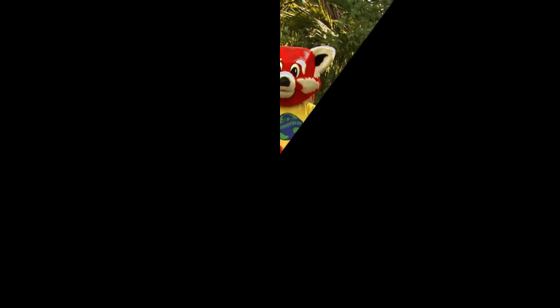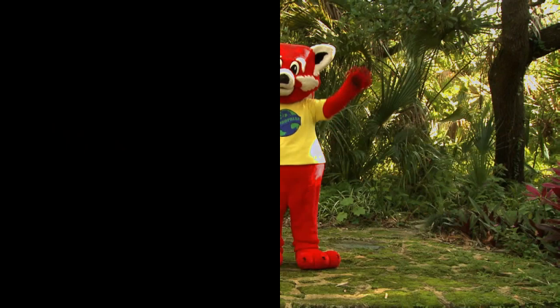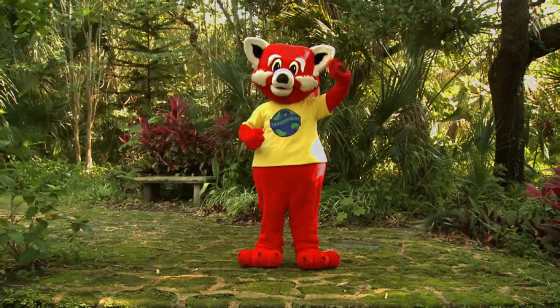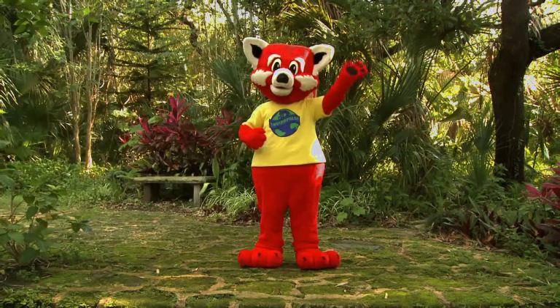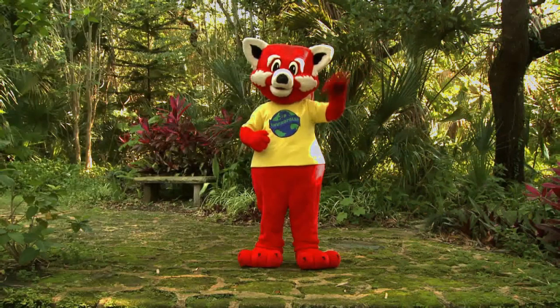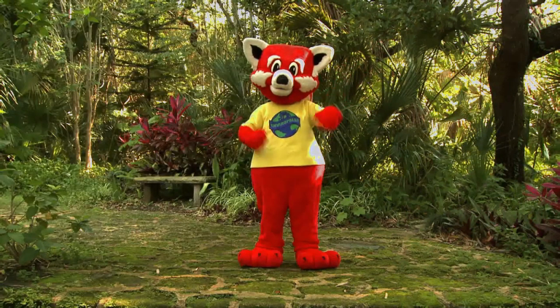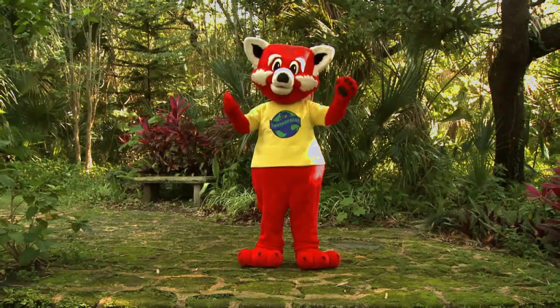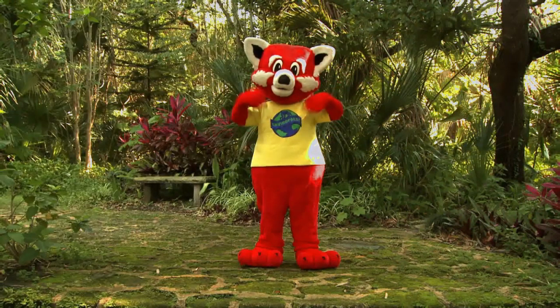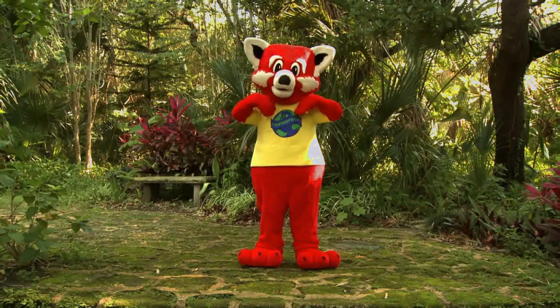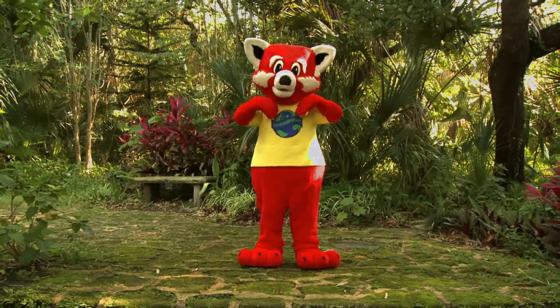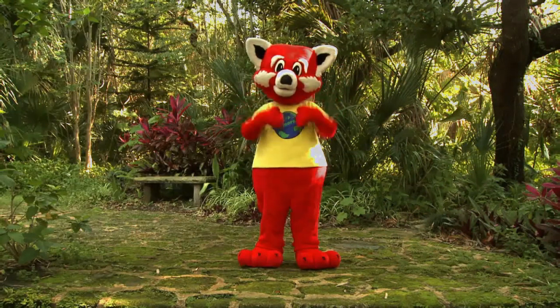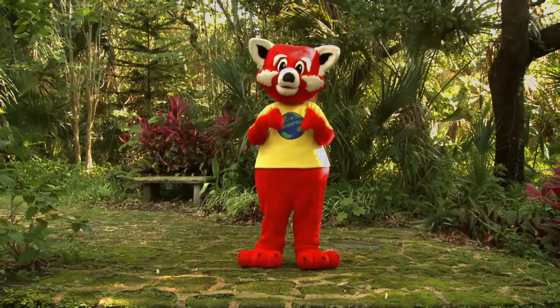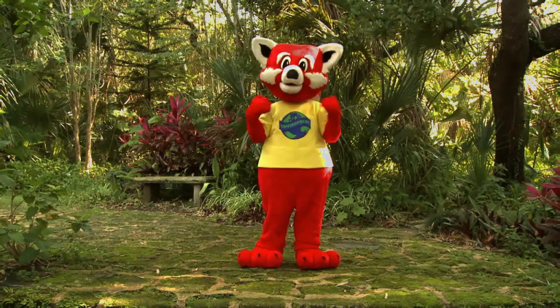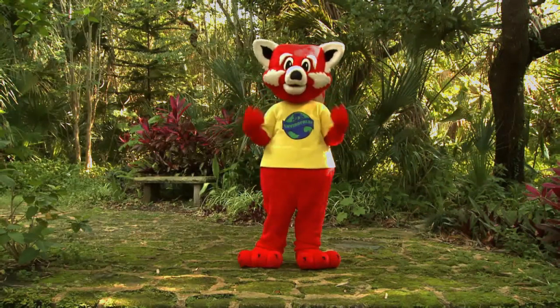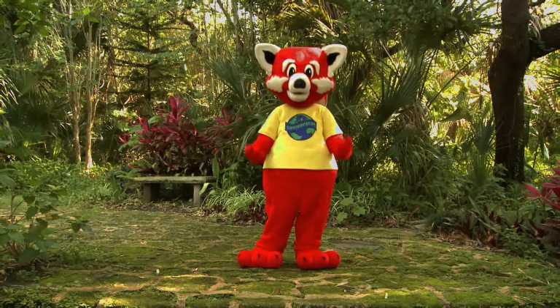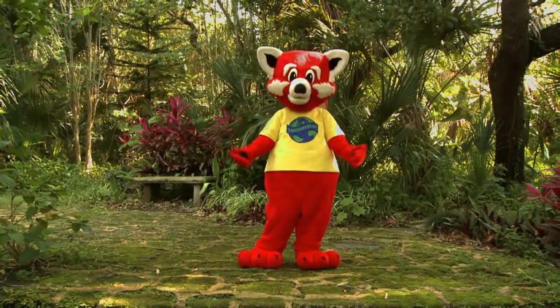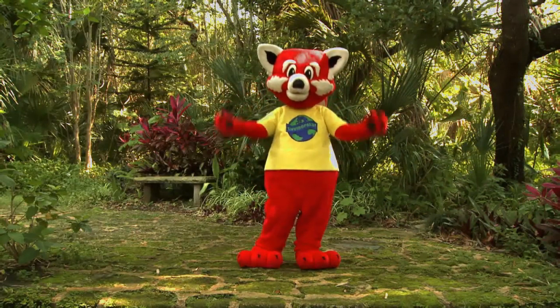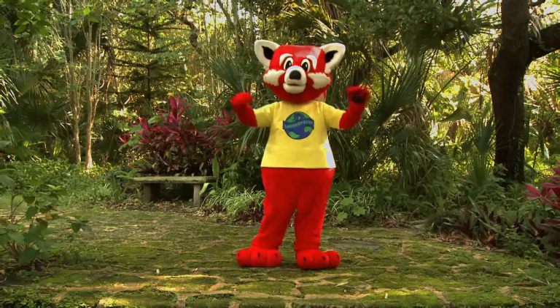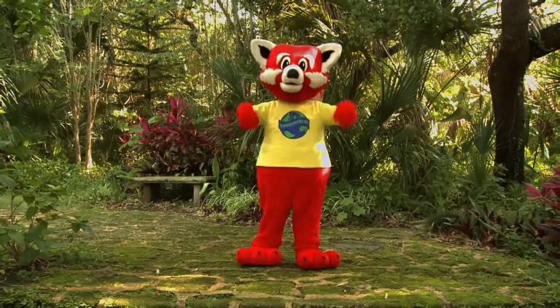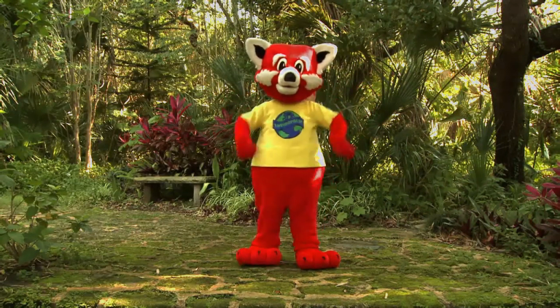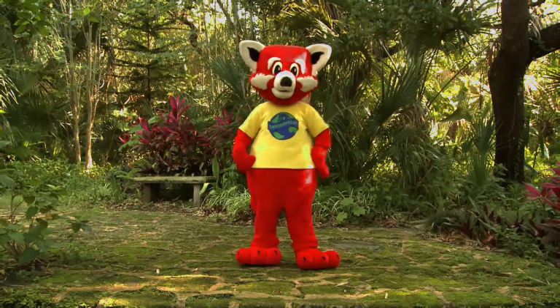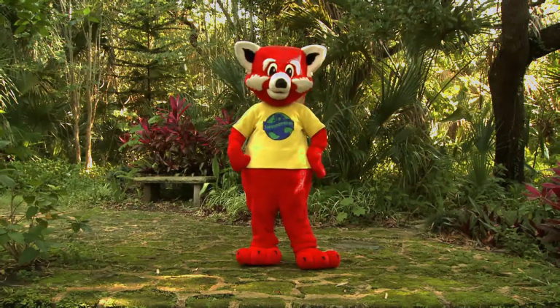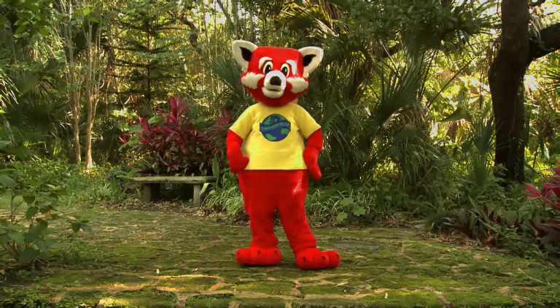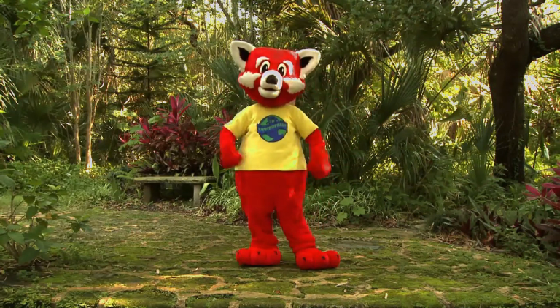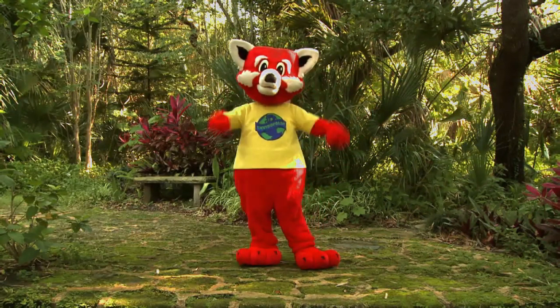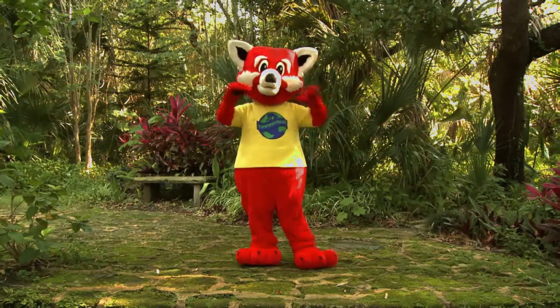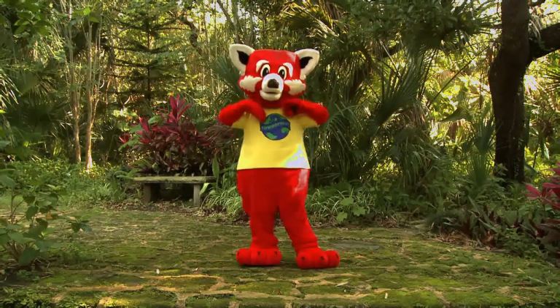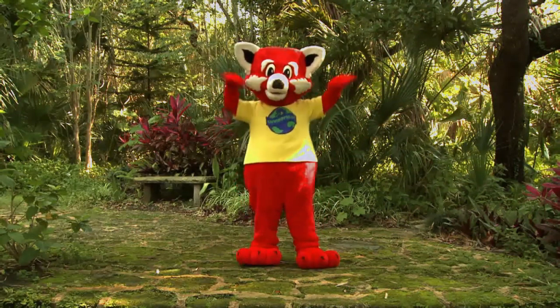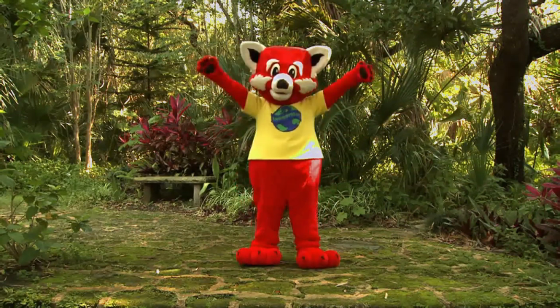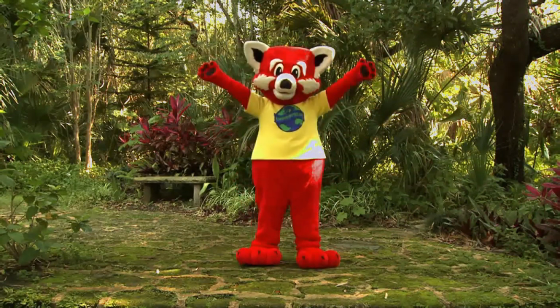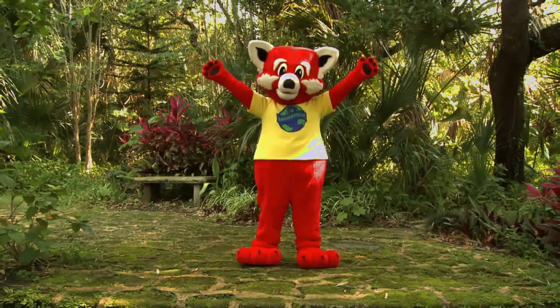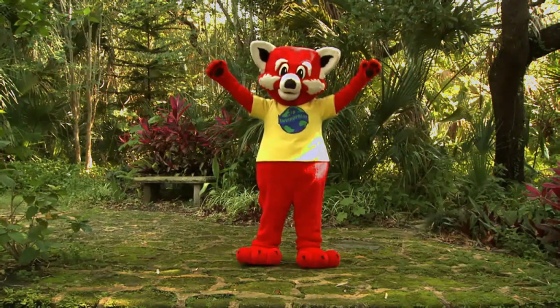Hey everybody, it's Ray Ray the Red Panda from the hit television series, The Enviropals.